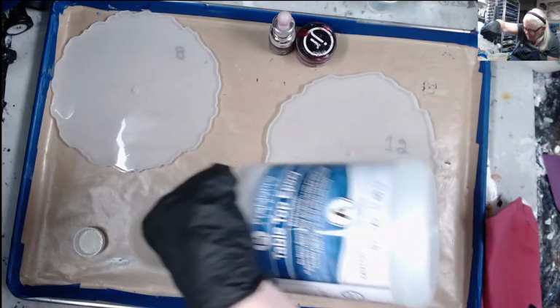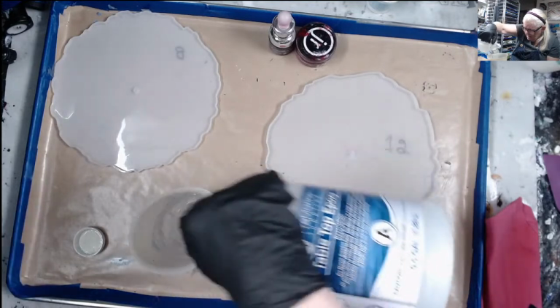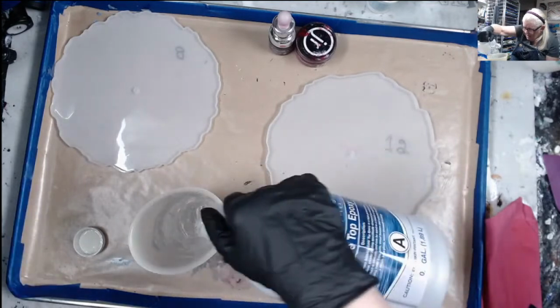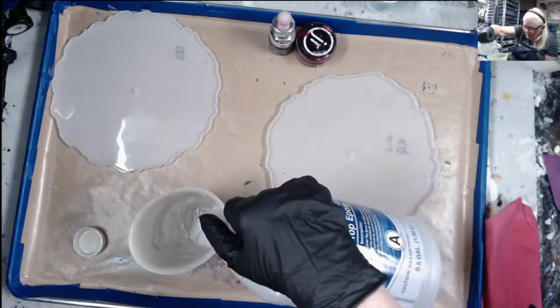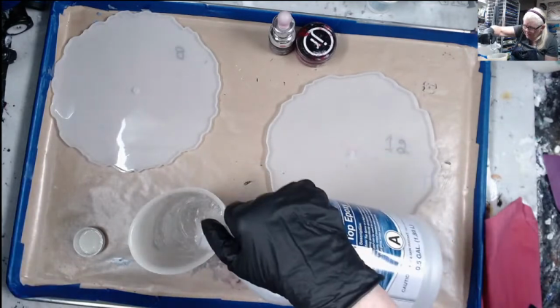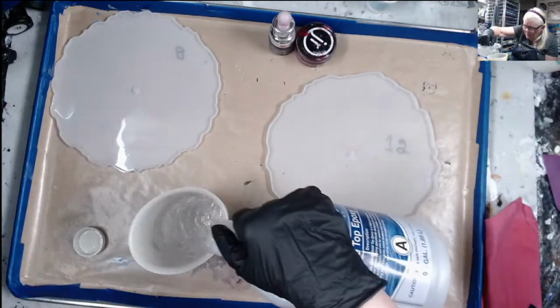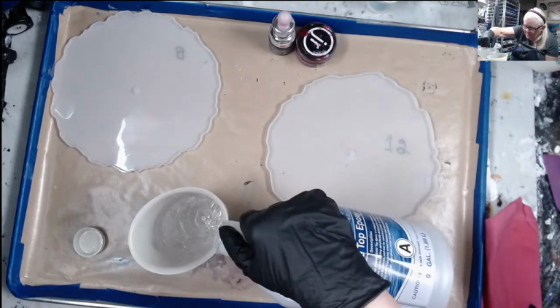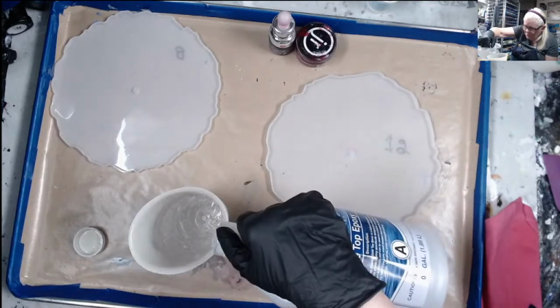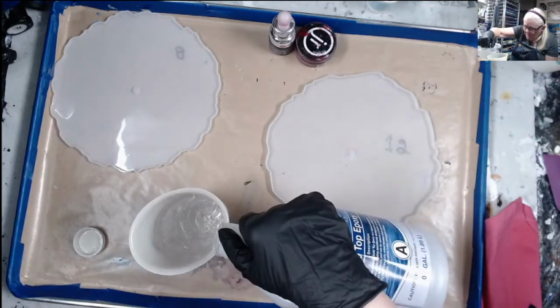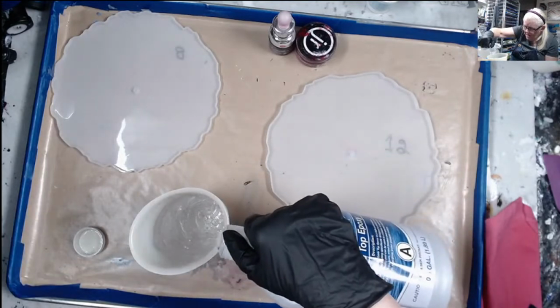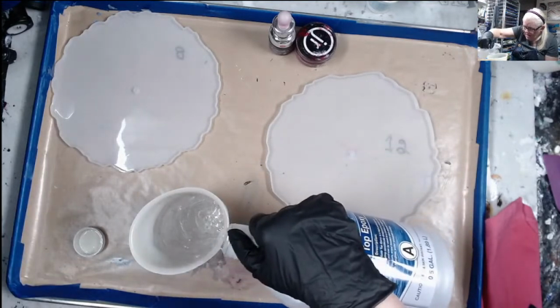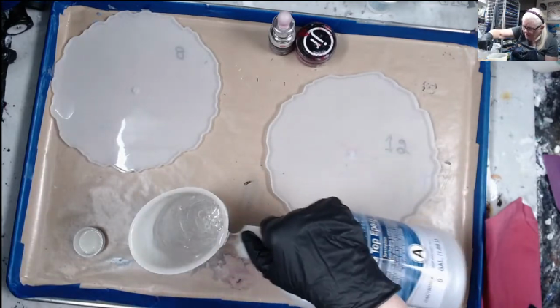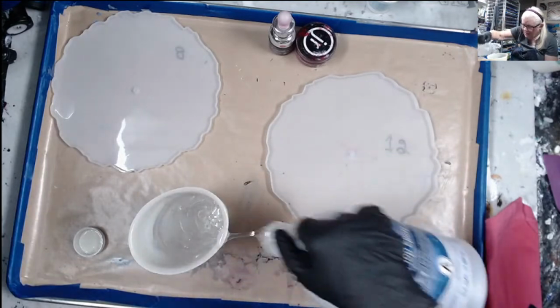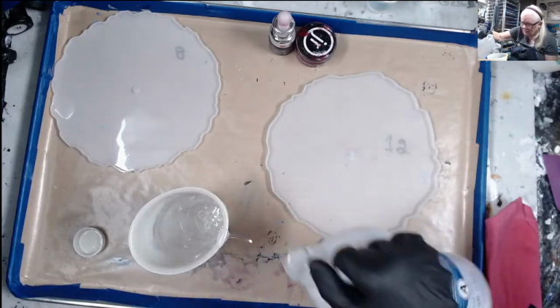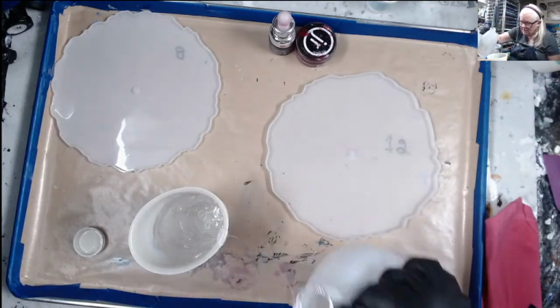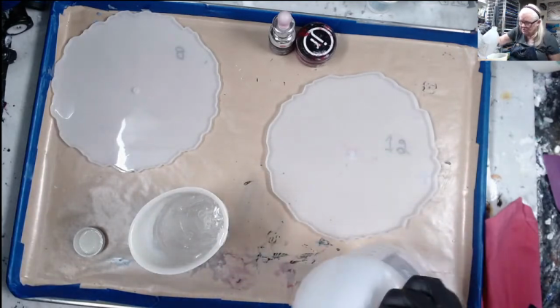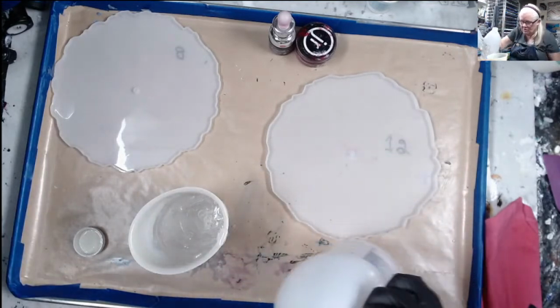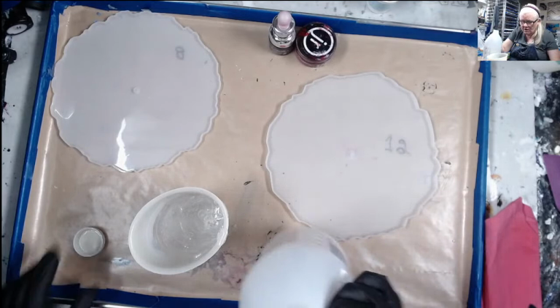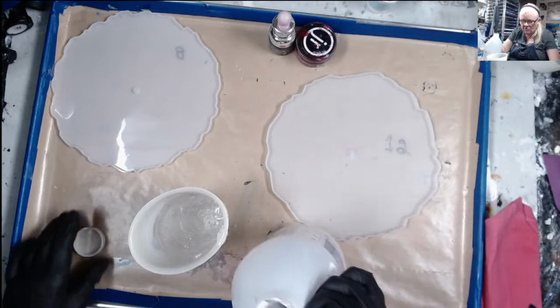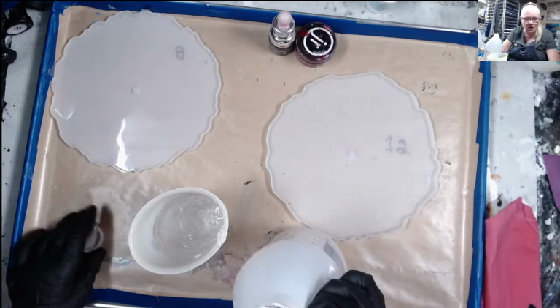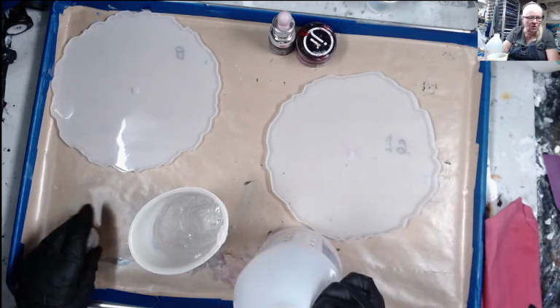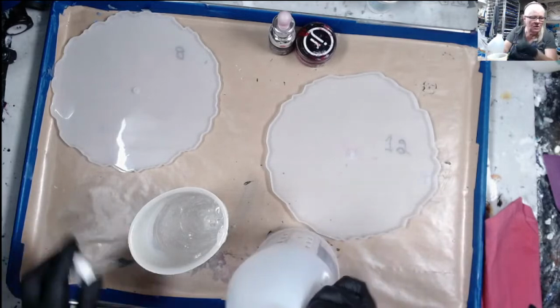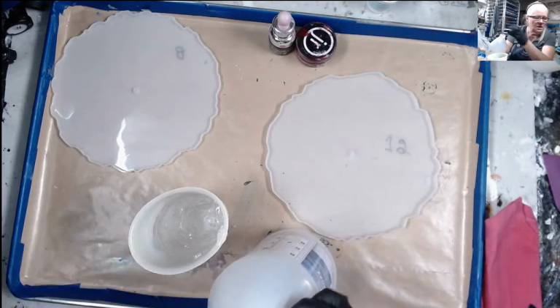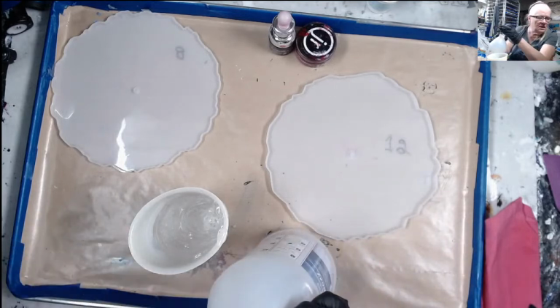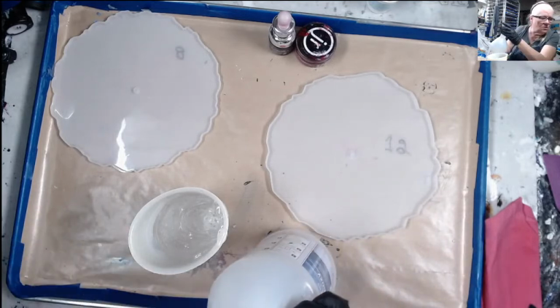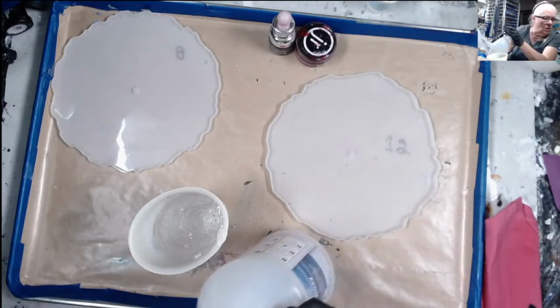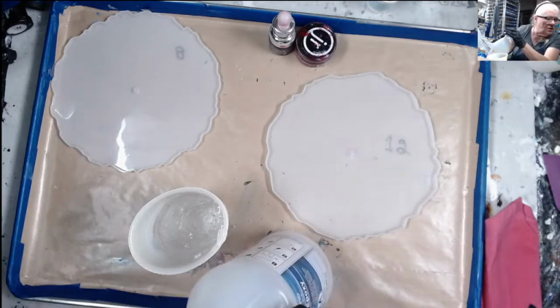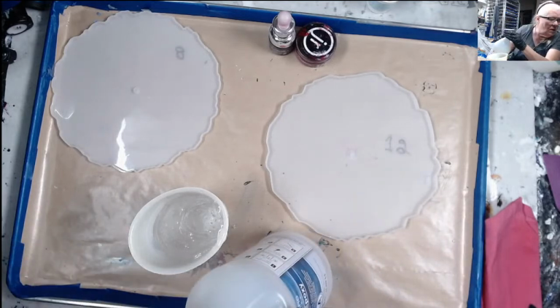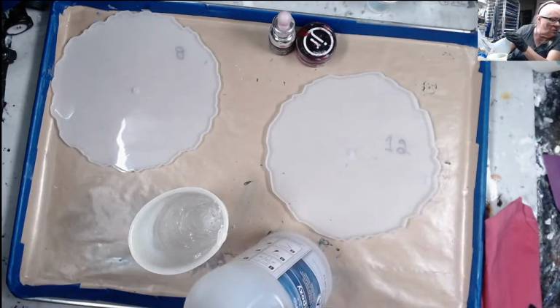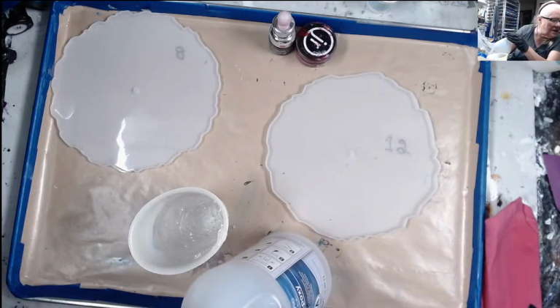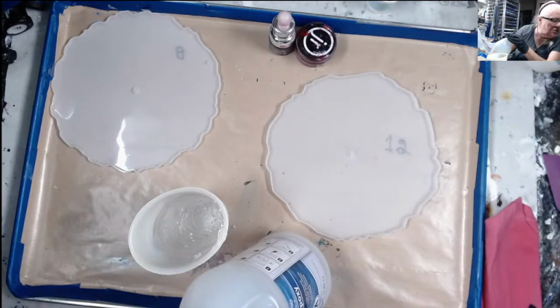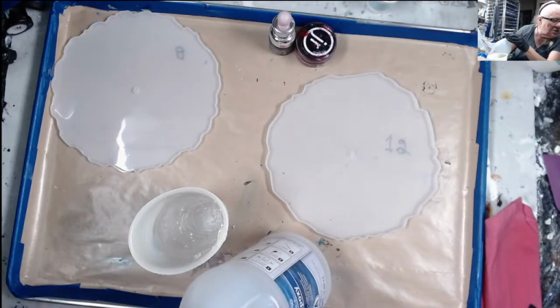This resin right here, for those of you who don't know, is a one-to-one ratio.